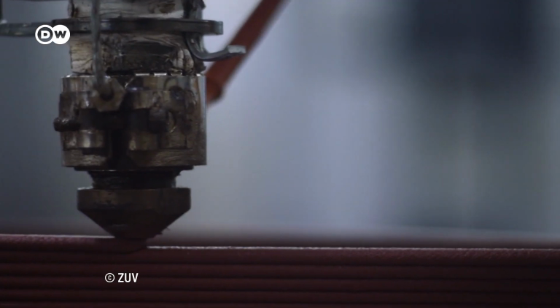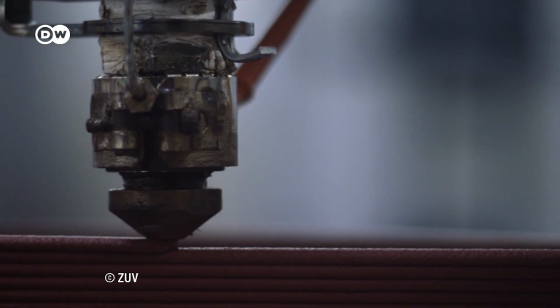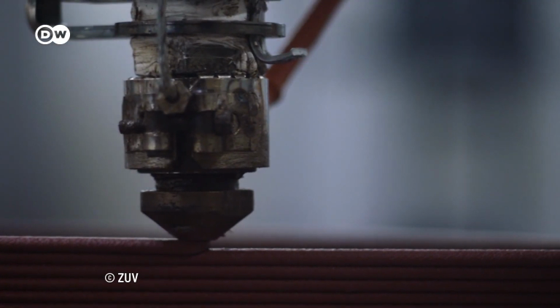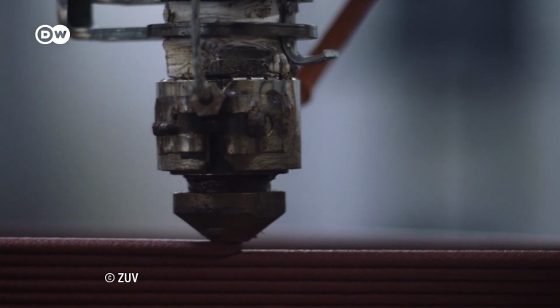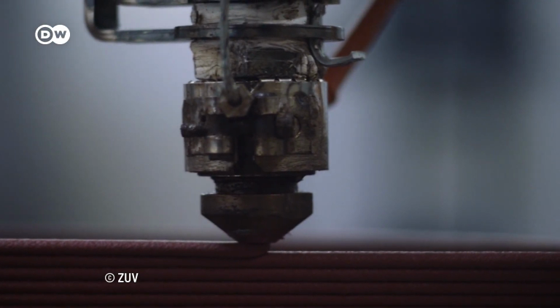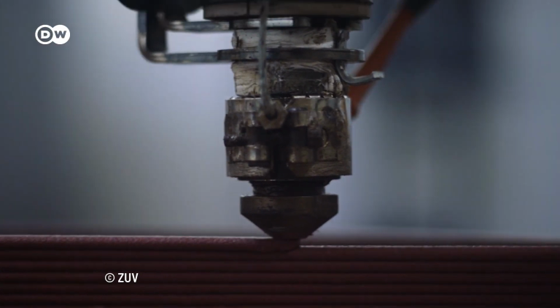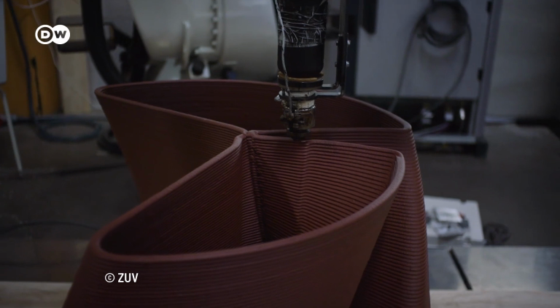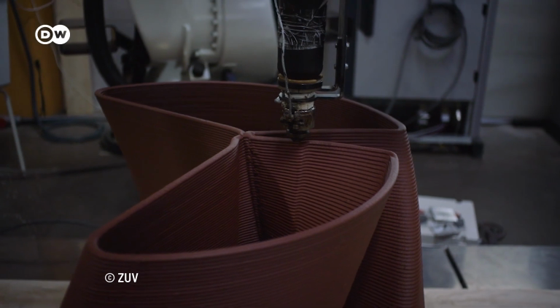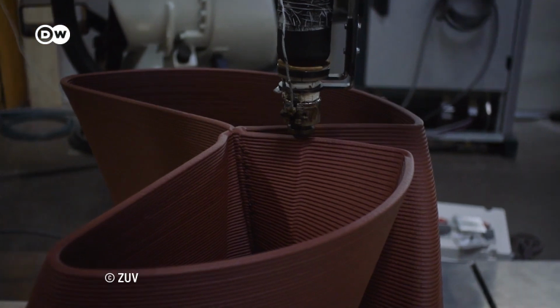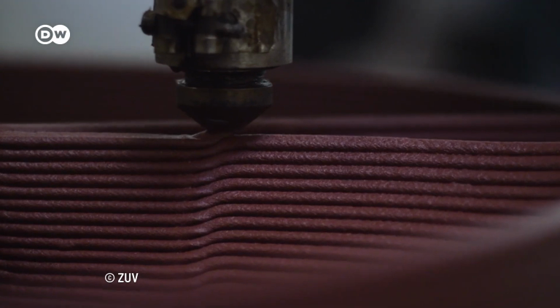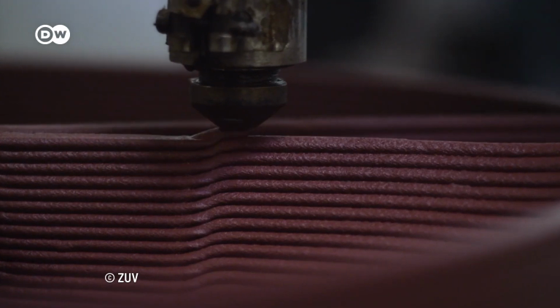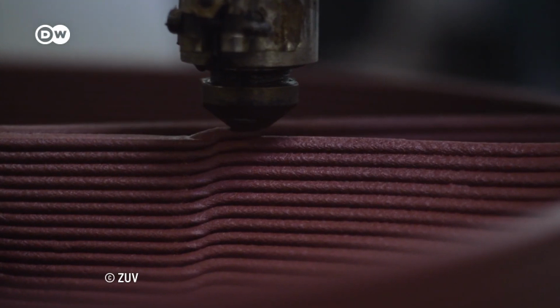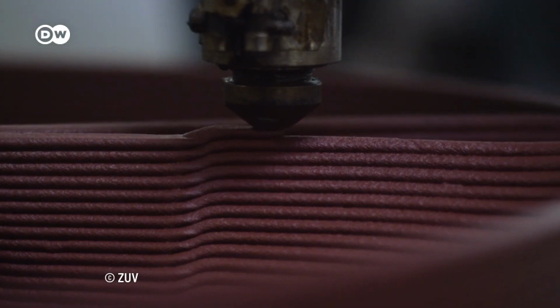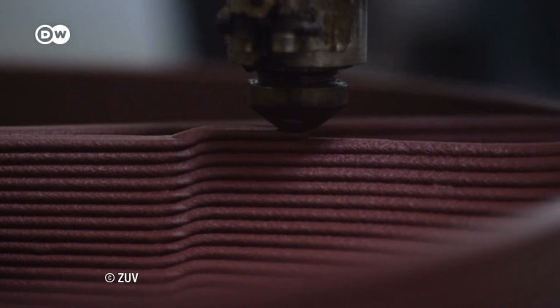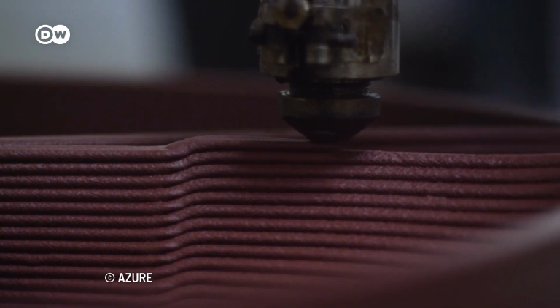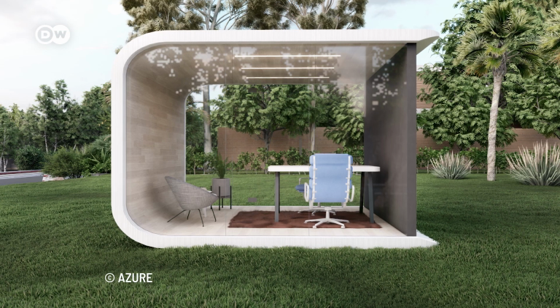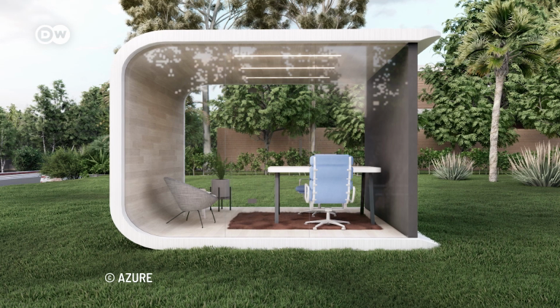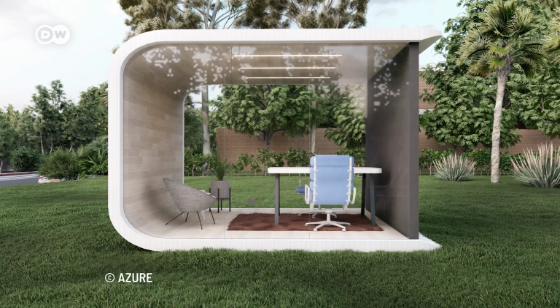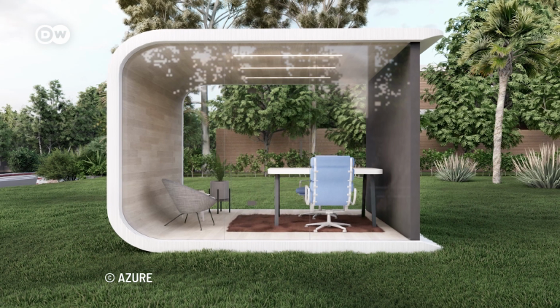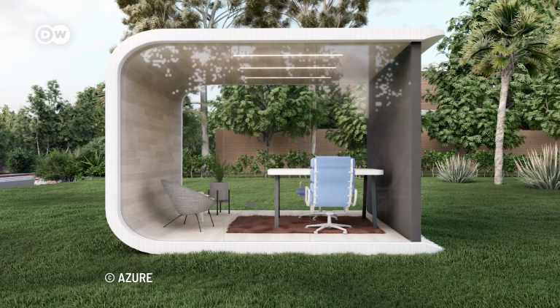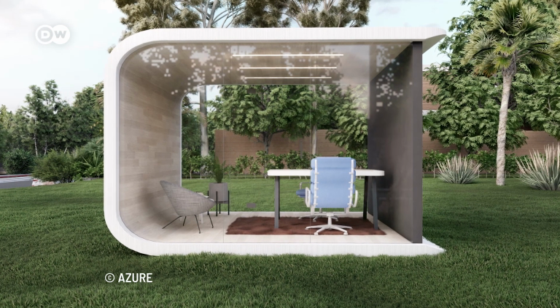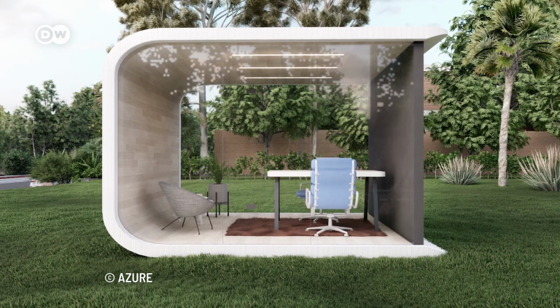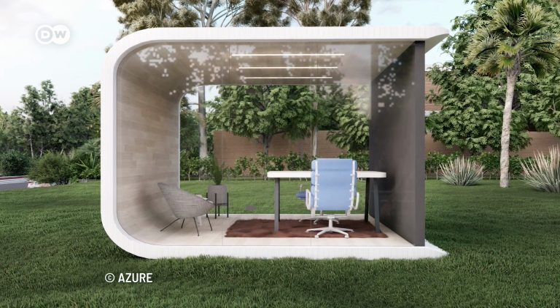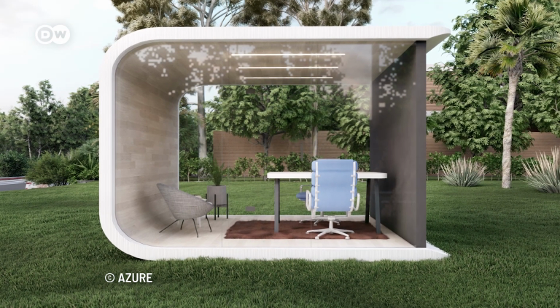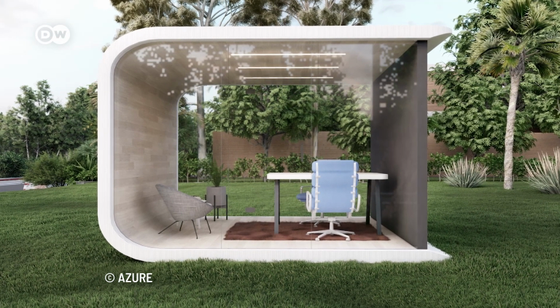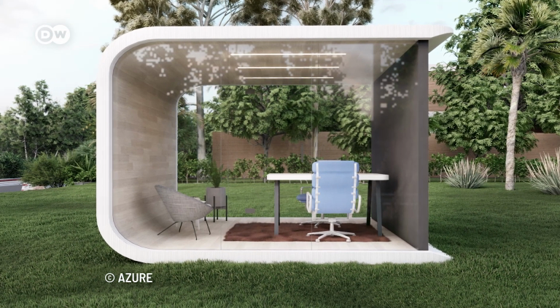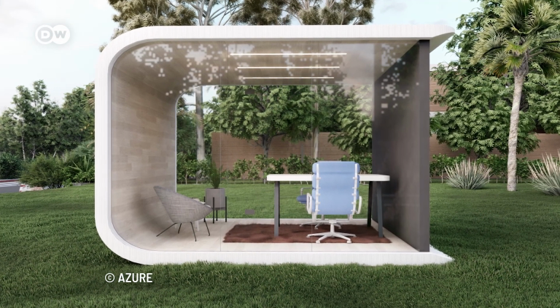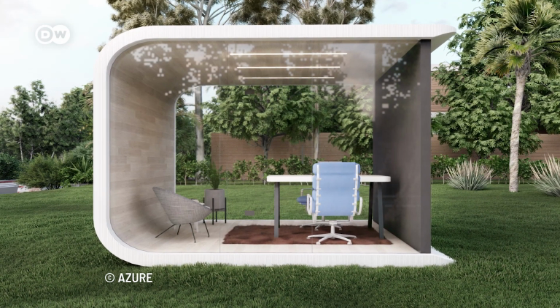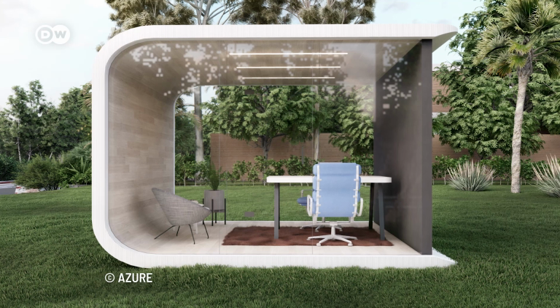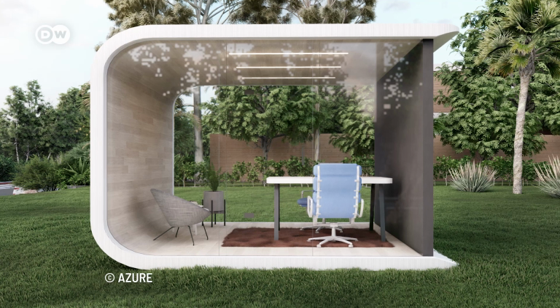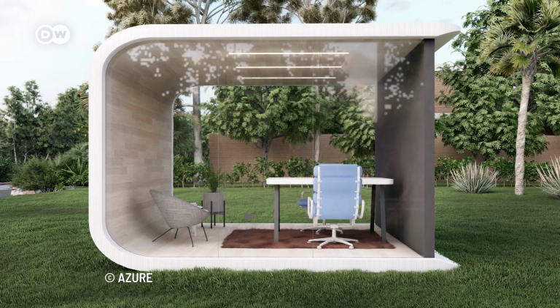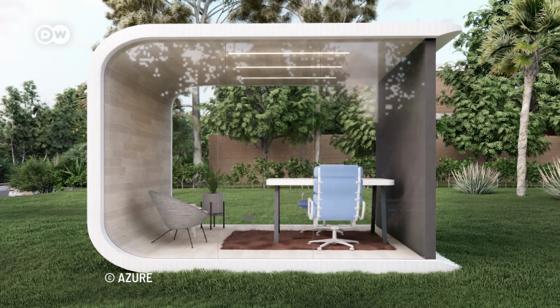What do you think about 3D printing with recycled plastics? Is your dream home made from 3D printed materials? Let us know in the comments.